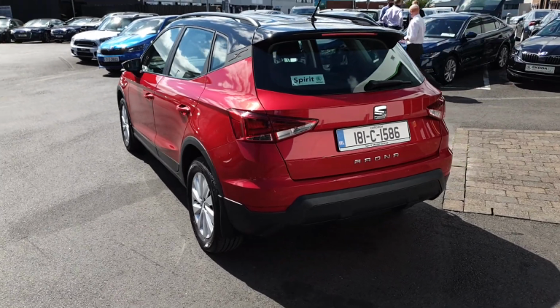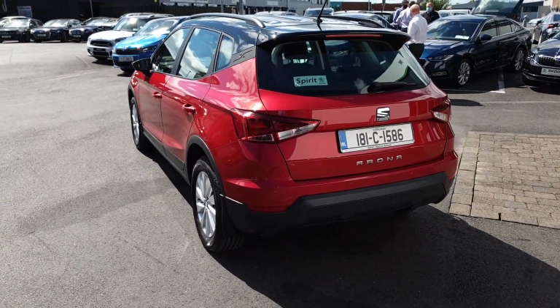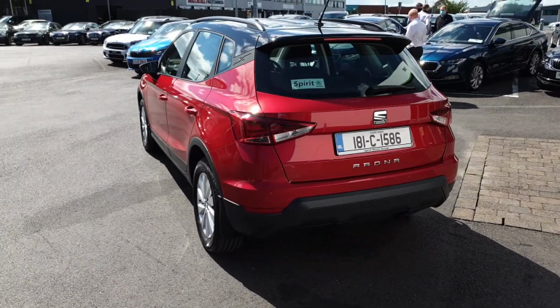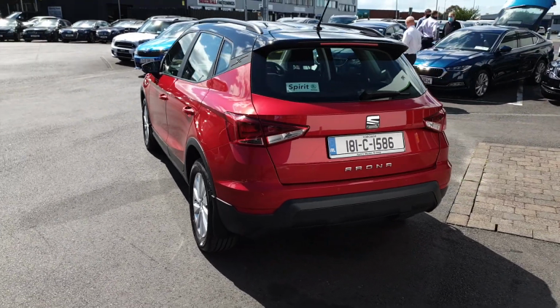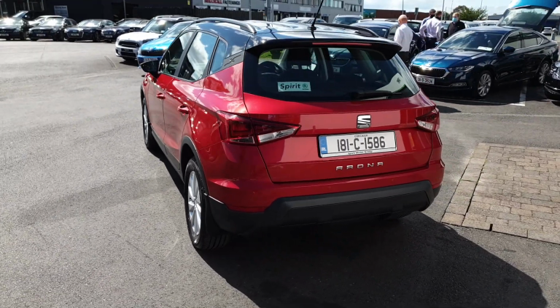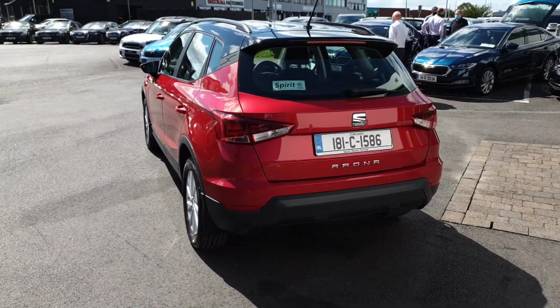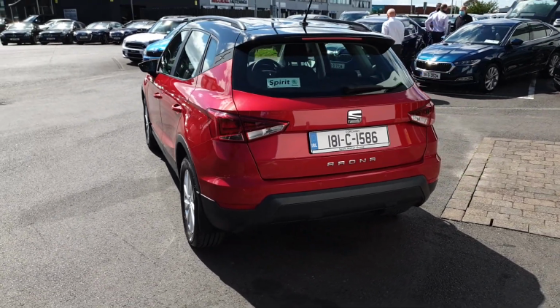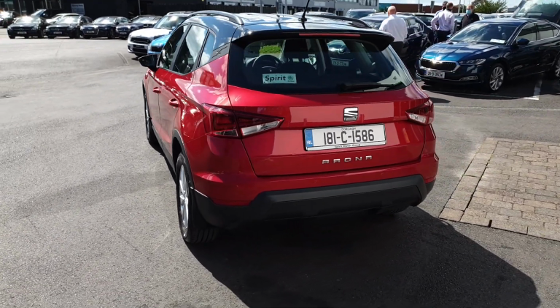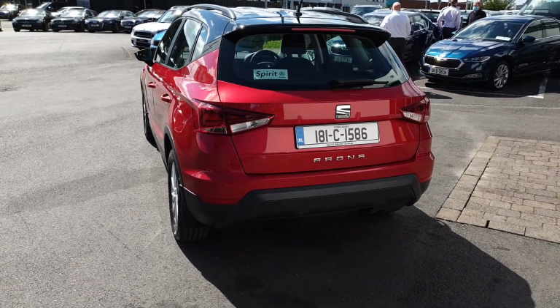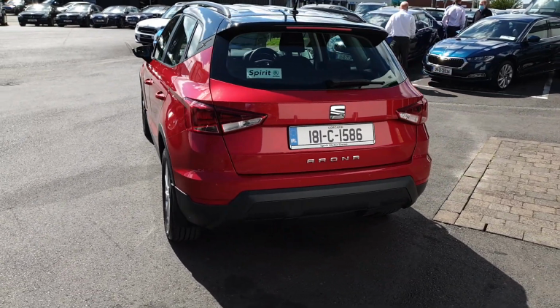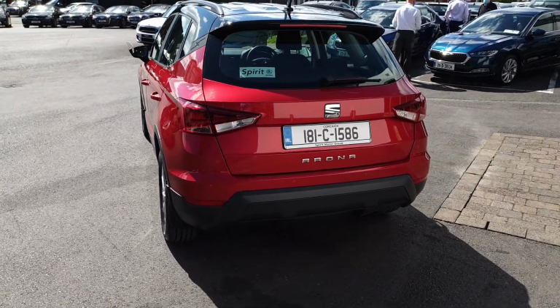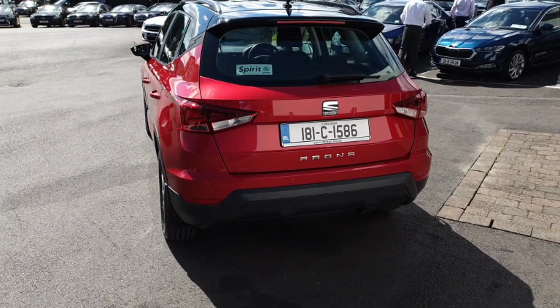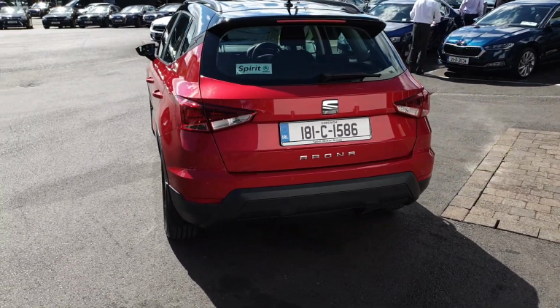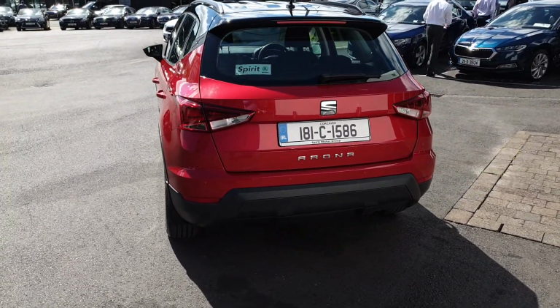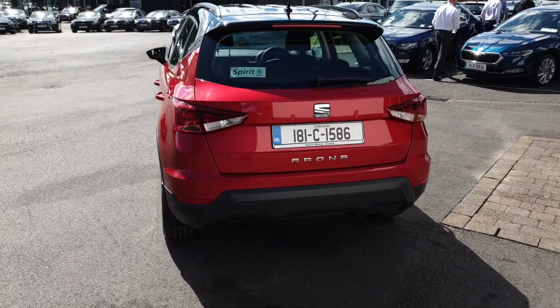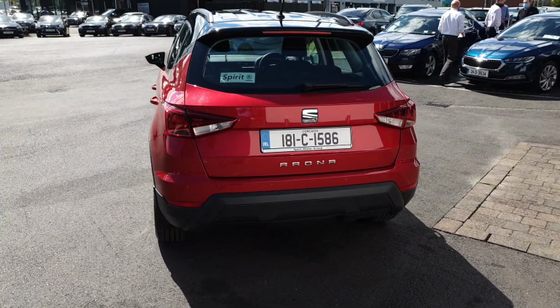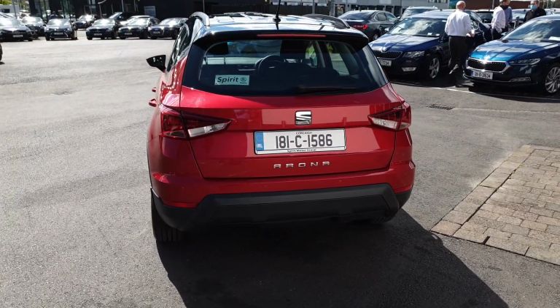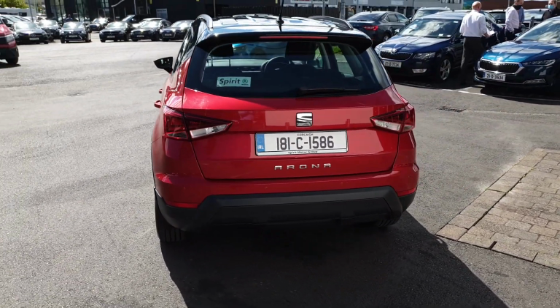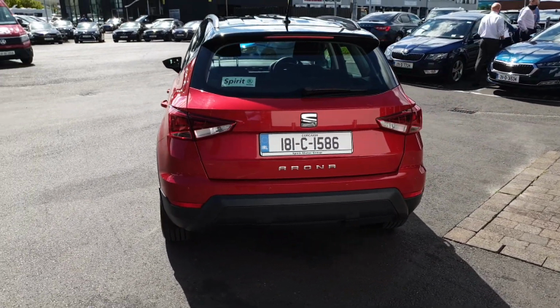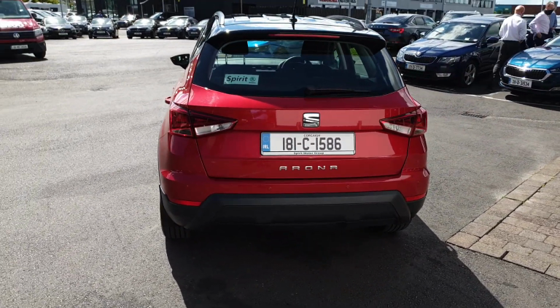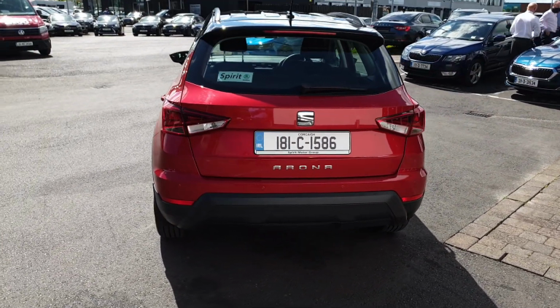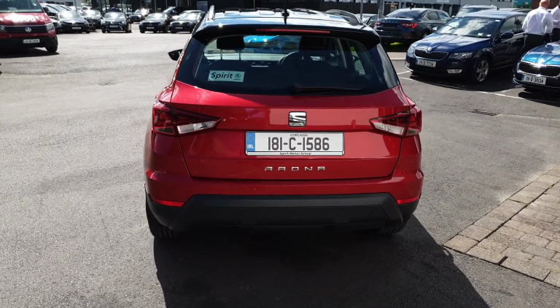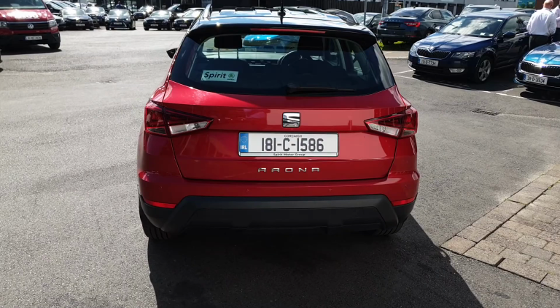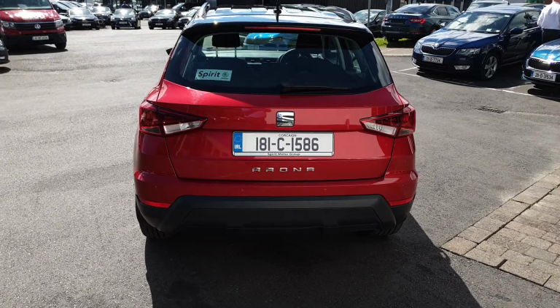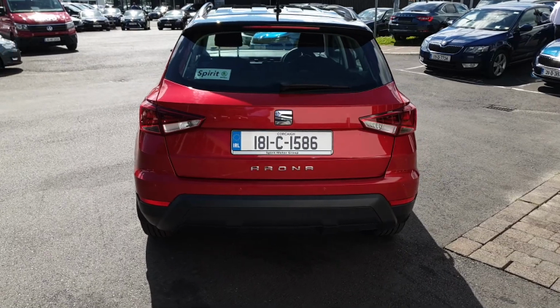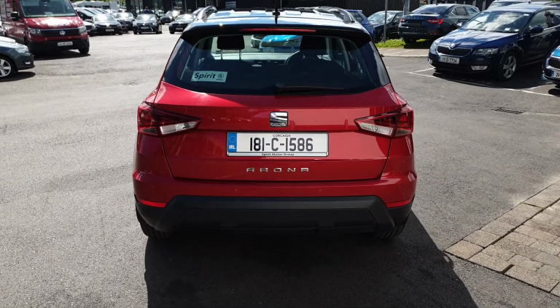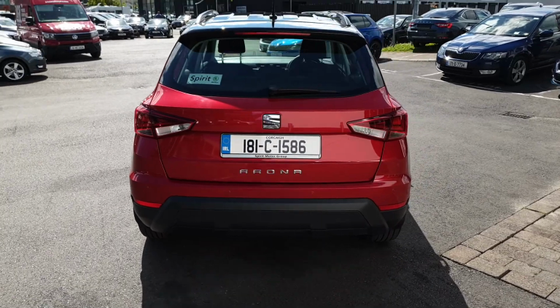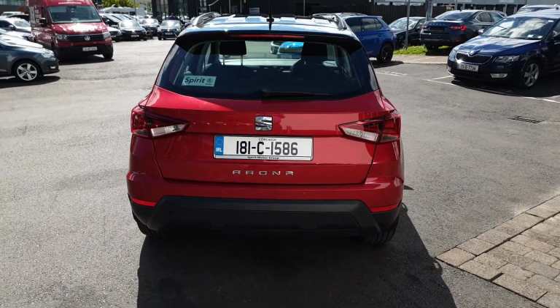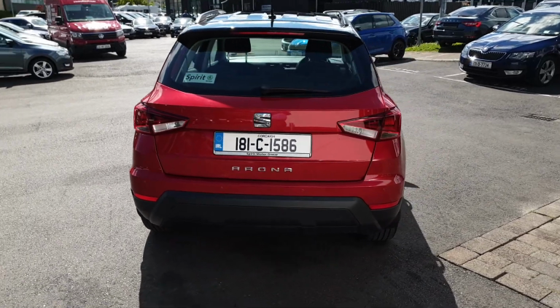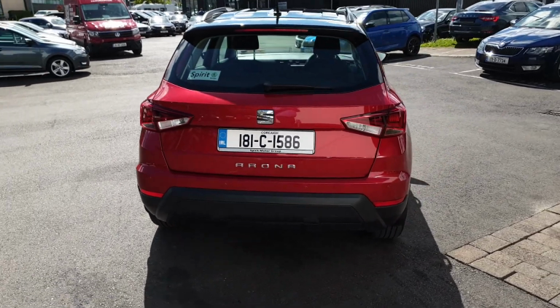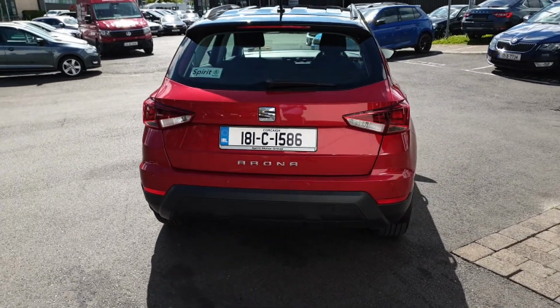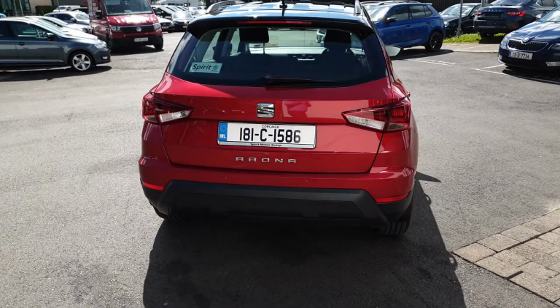Some of the features include alloys, air conditioning, rear park sensors, and Apple CarPlay and Android Auto.